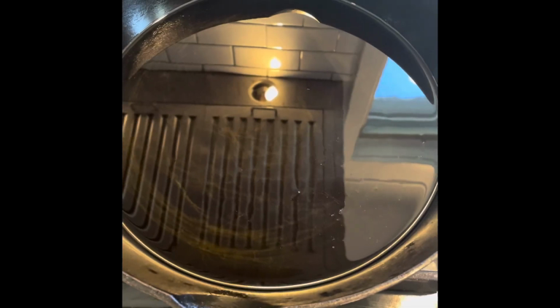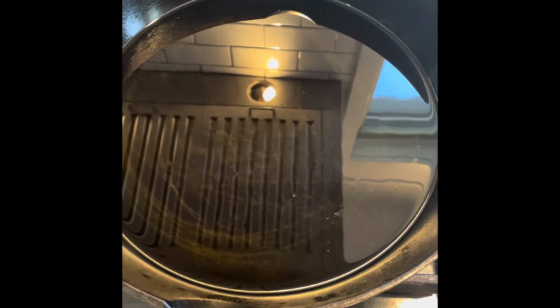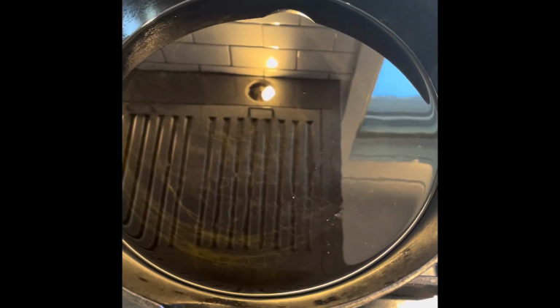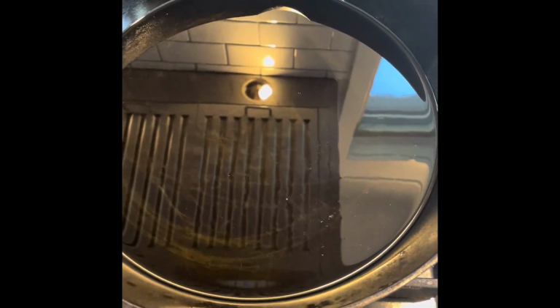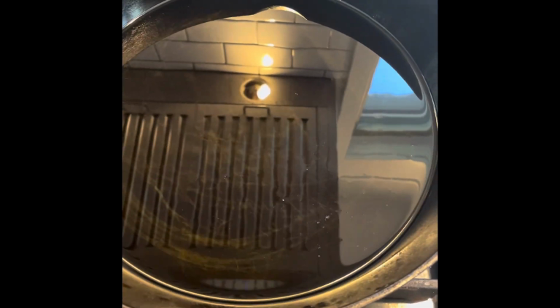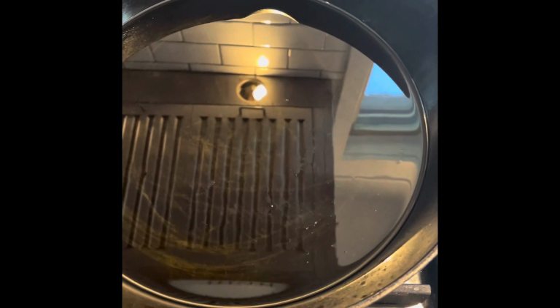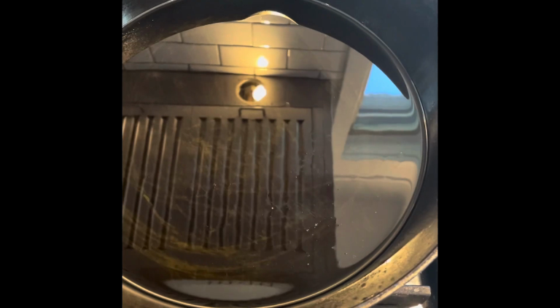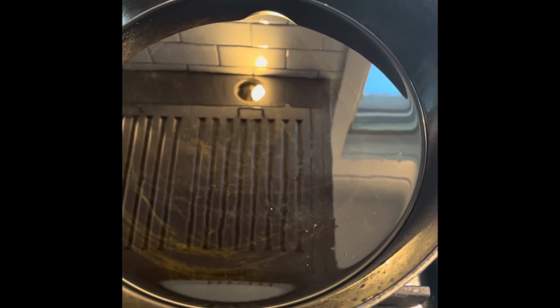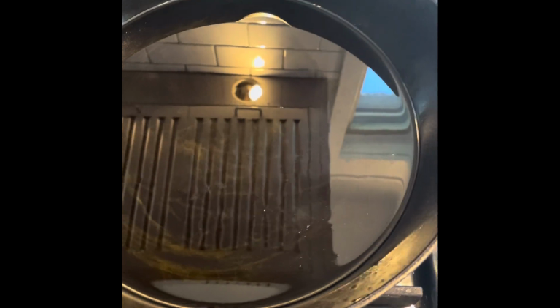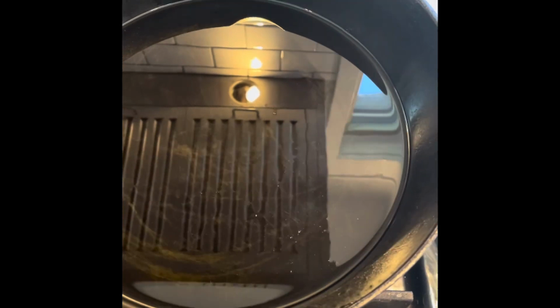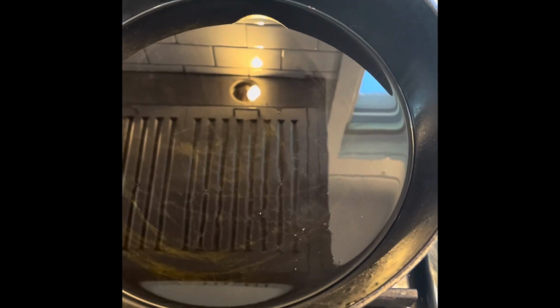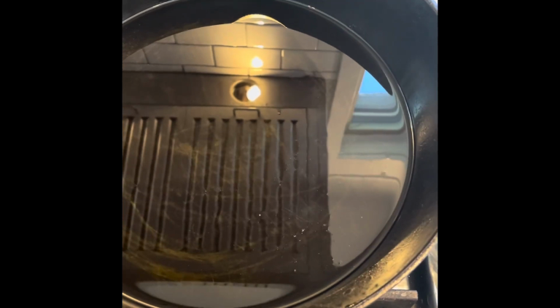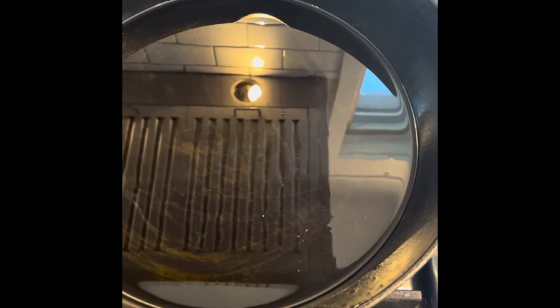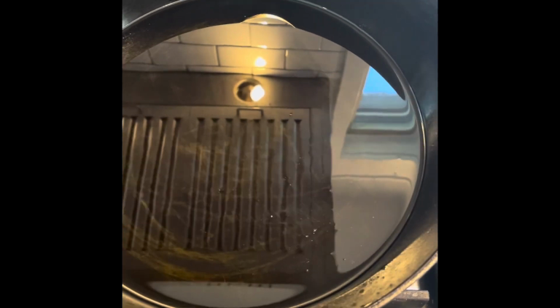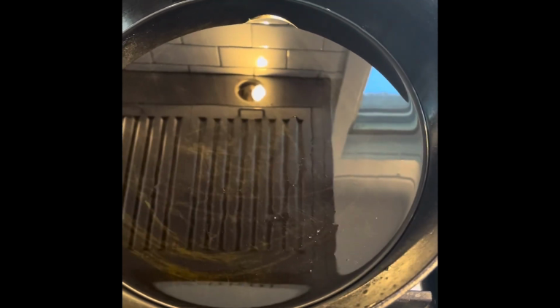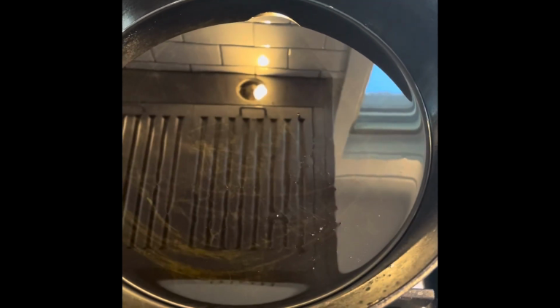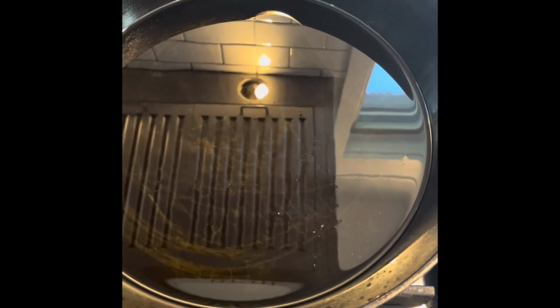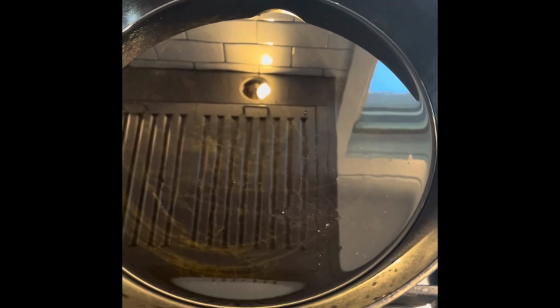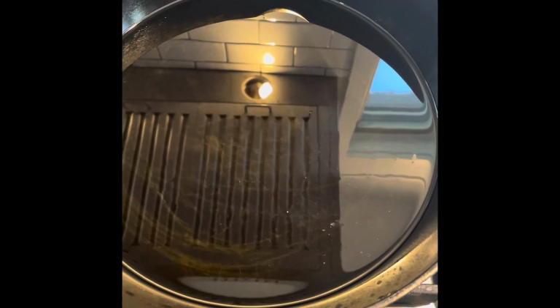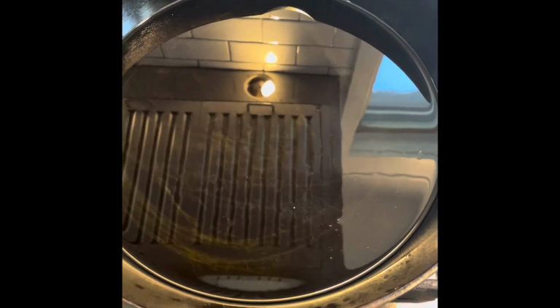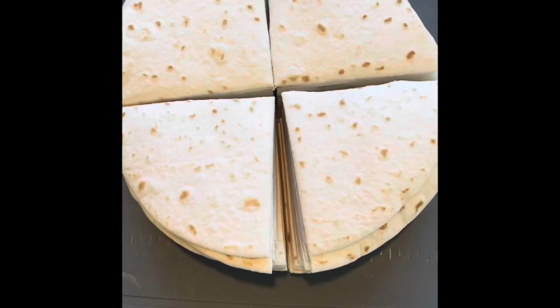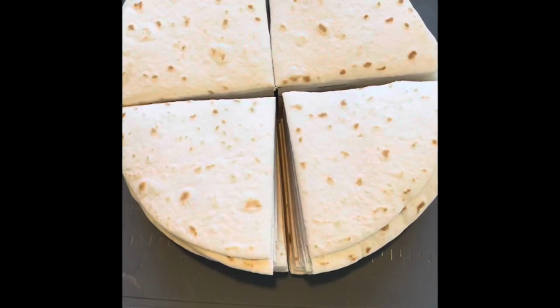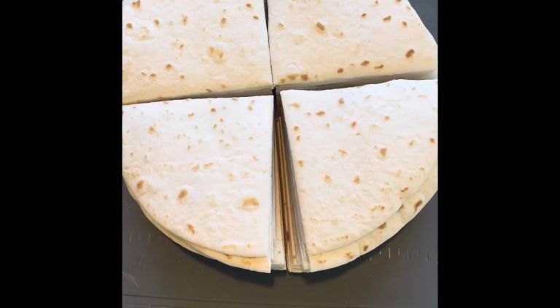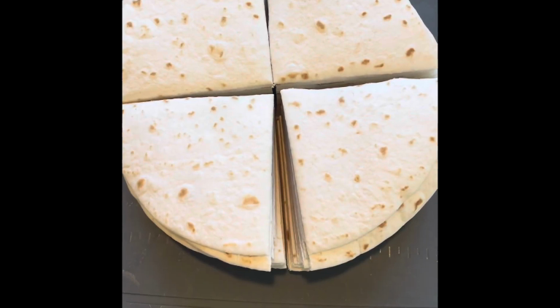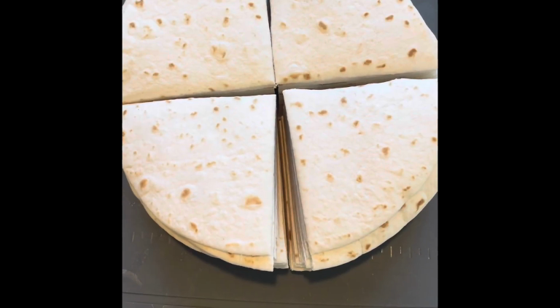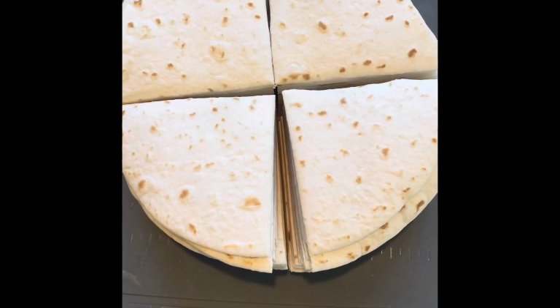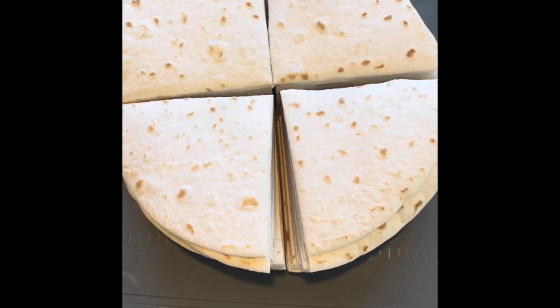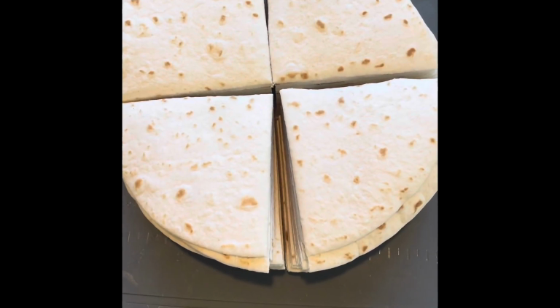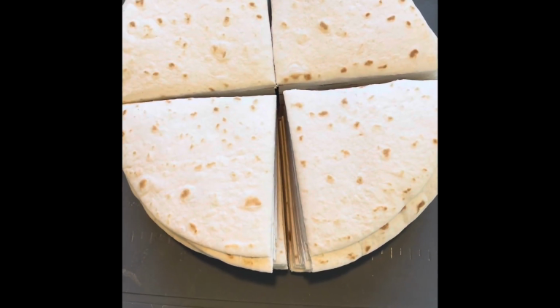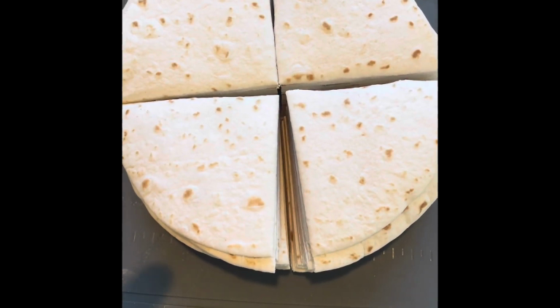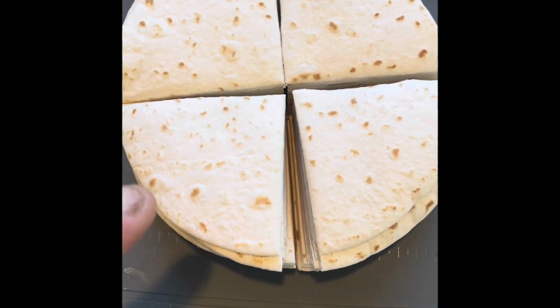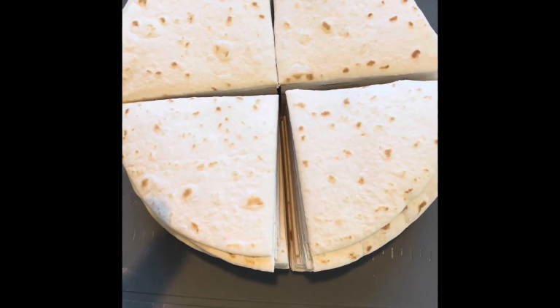Get some olive oil going on the stovetop for deep frying. Cut the tortillas in a pie shape so you have four pieces.